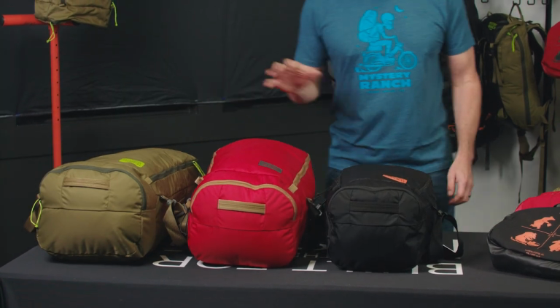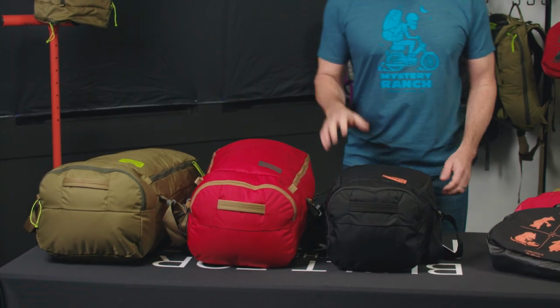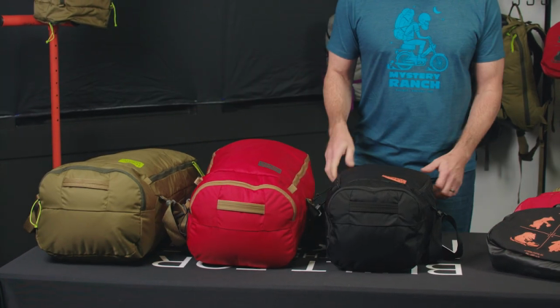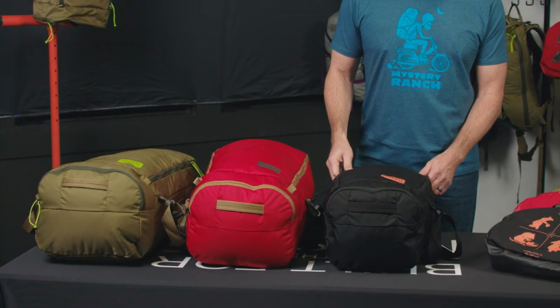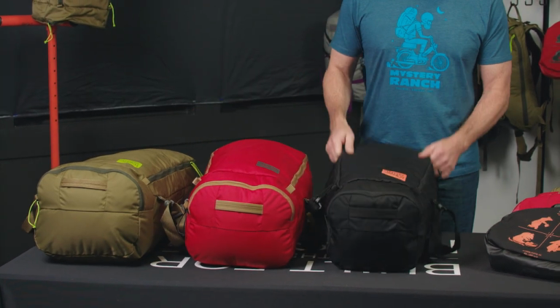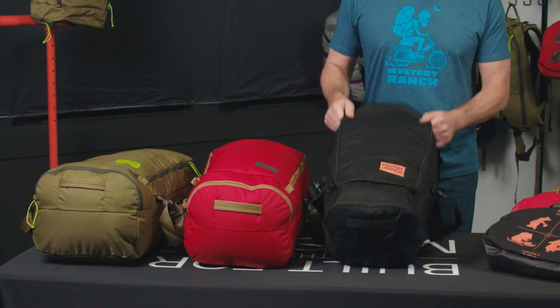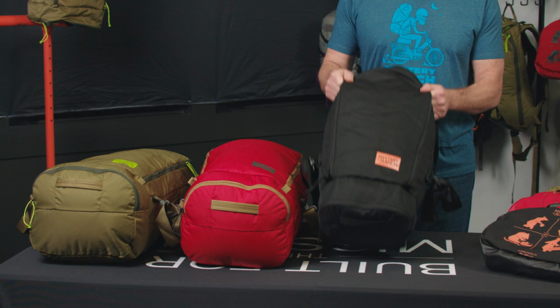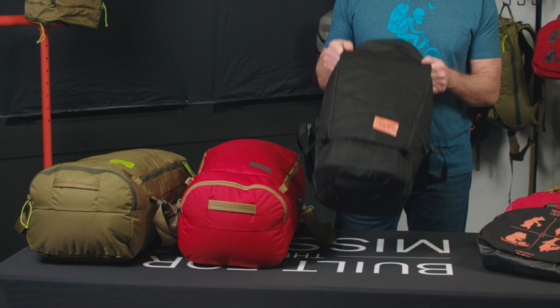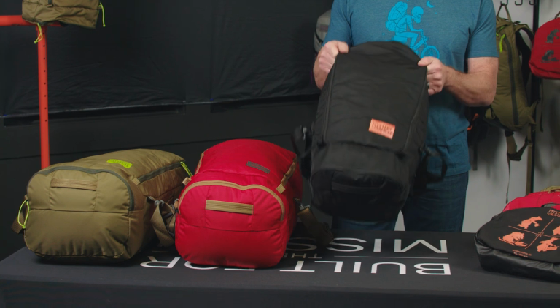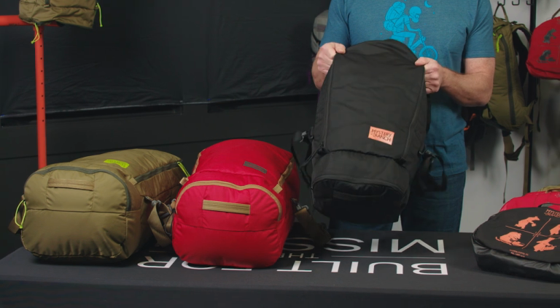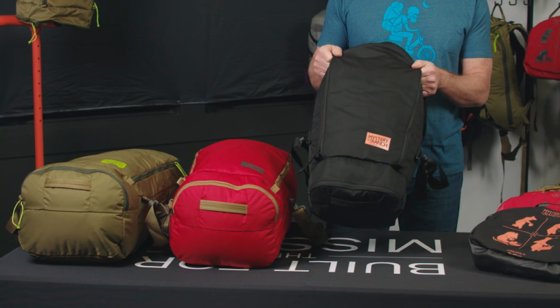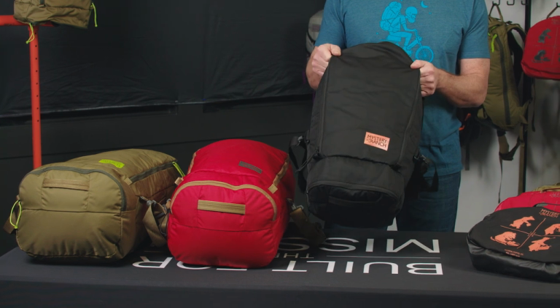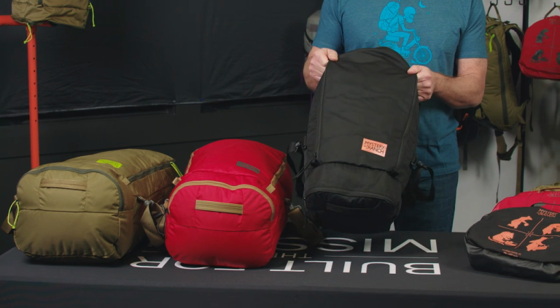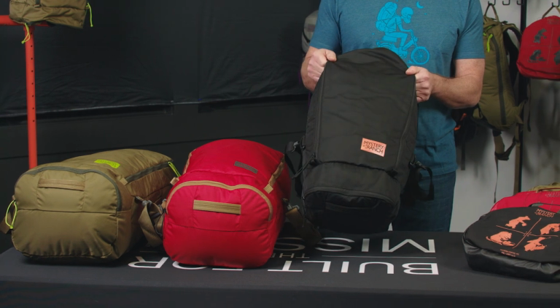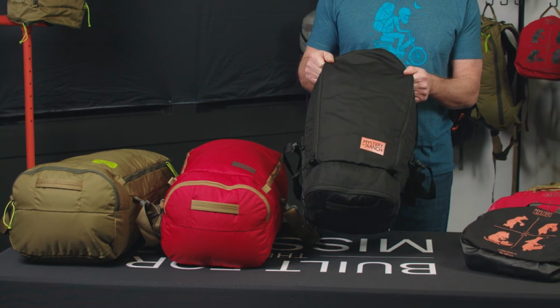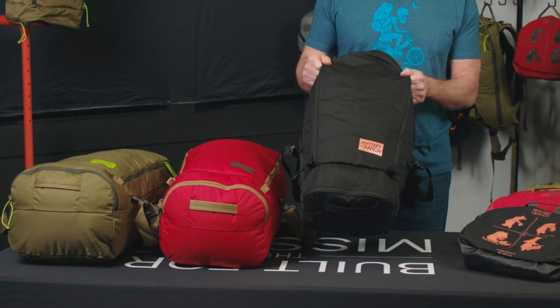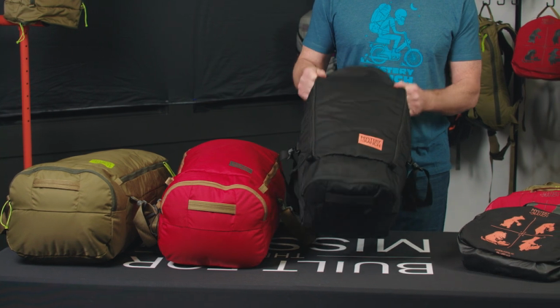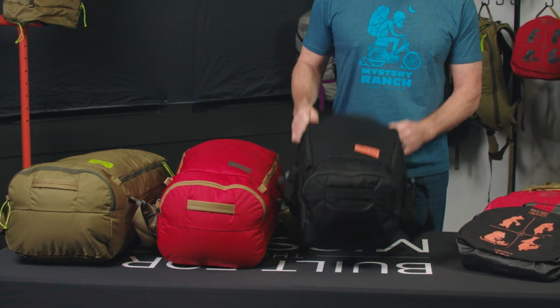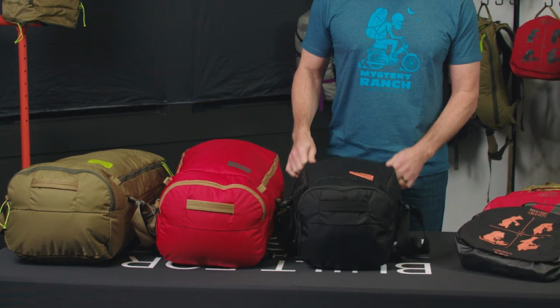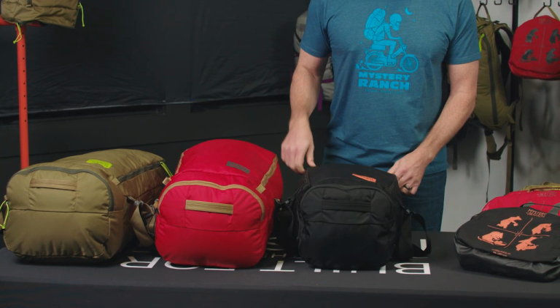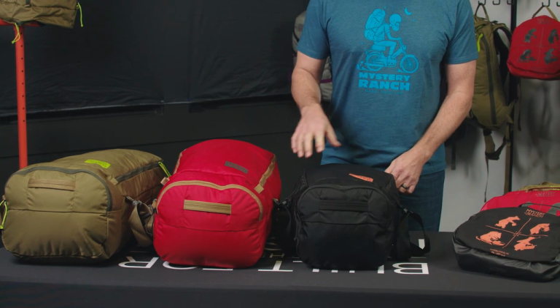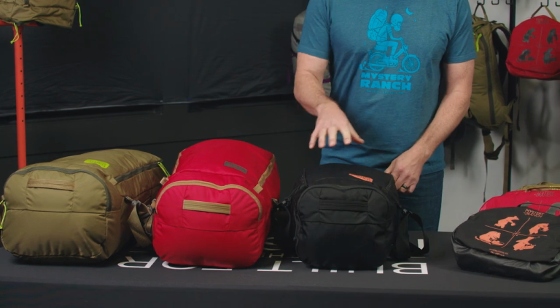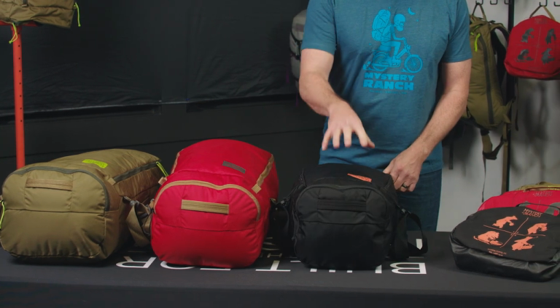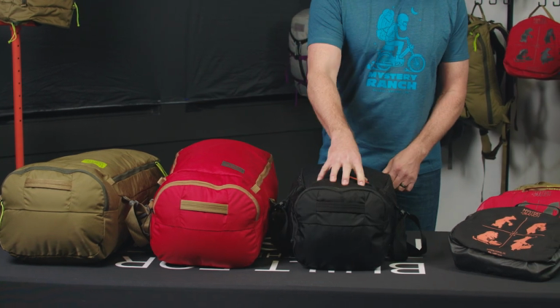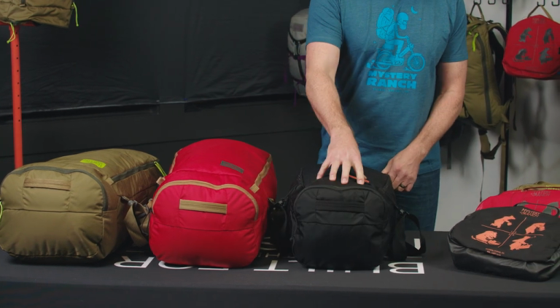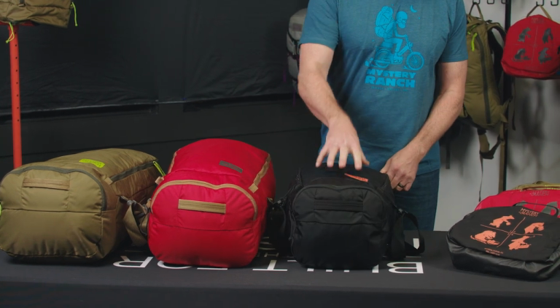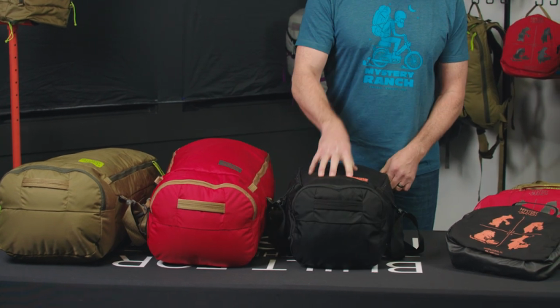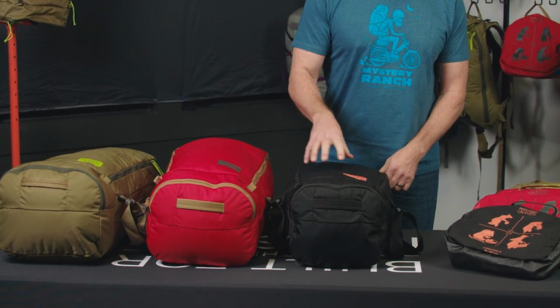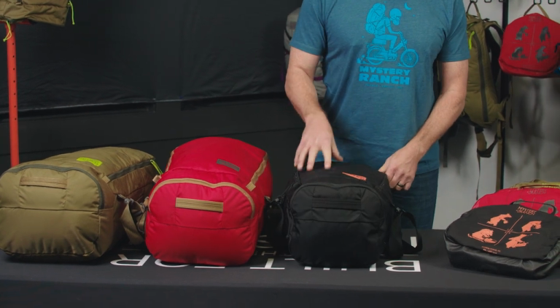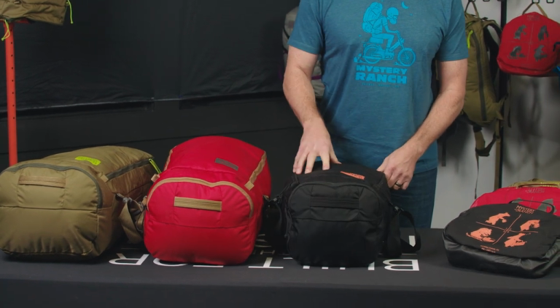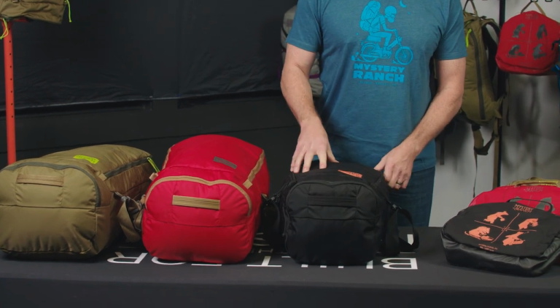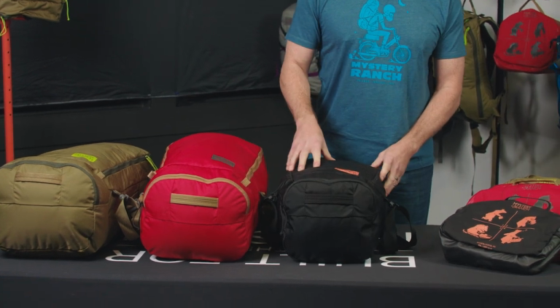The fabric is a 330, very durable aerobic nylon that is doubled up in high abrasion areas.